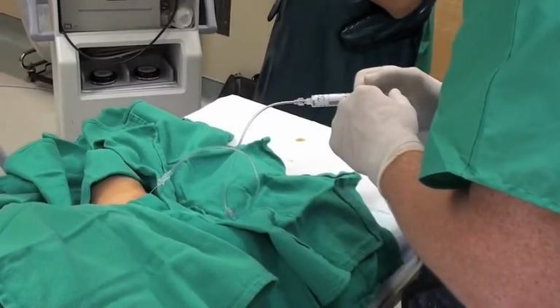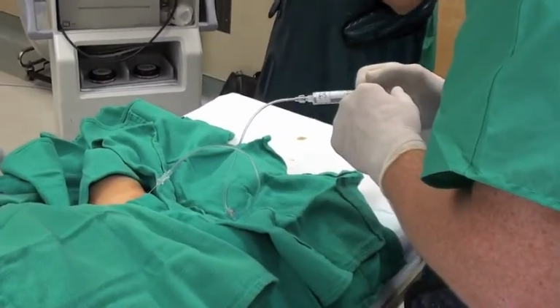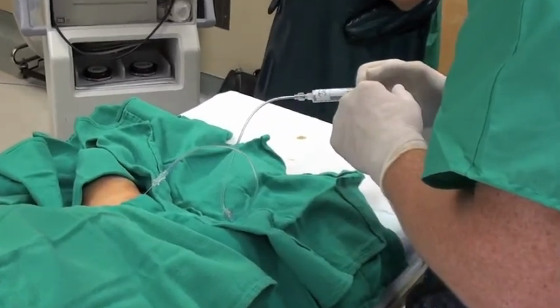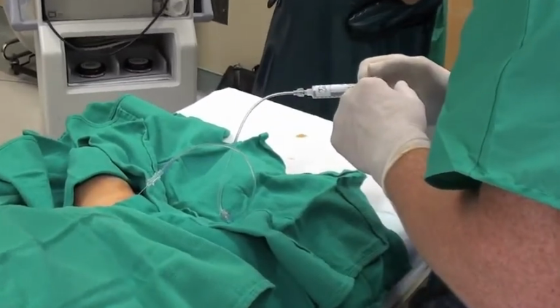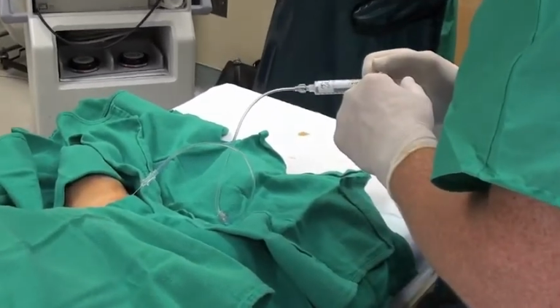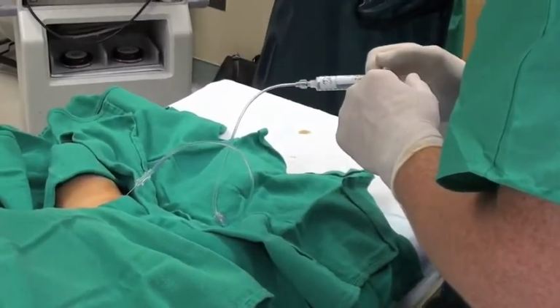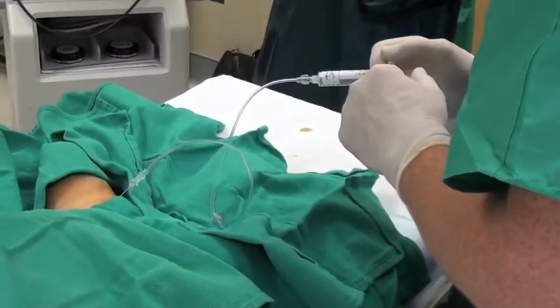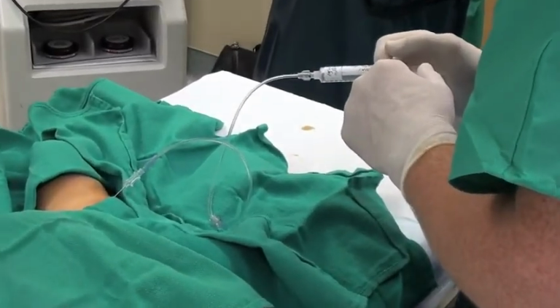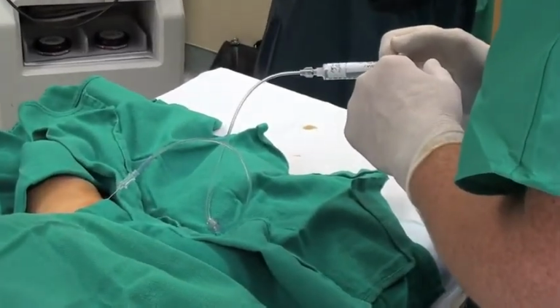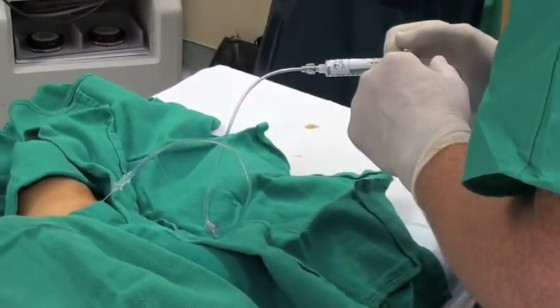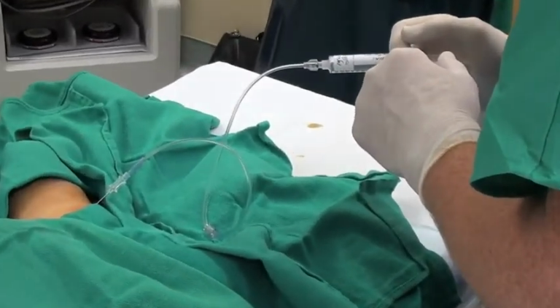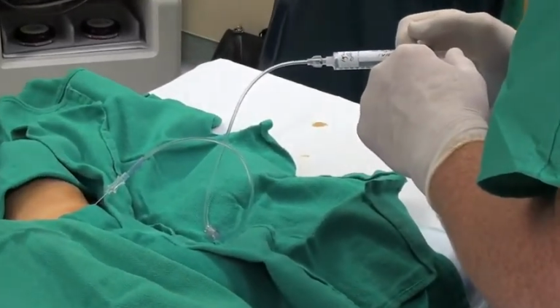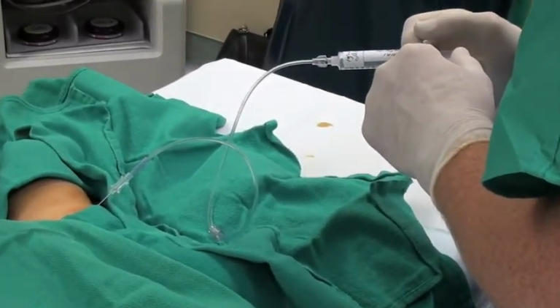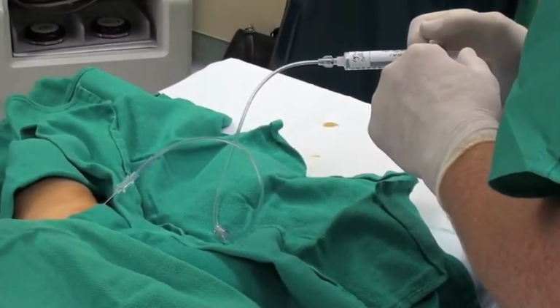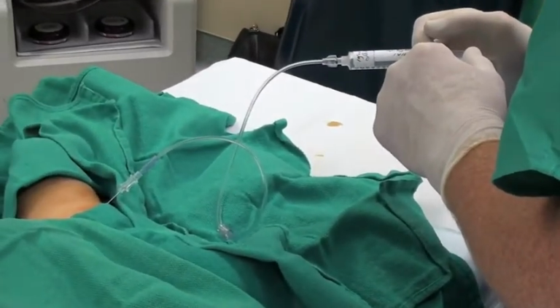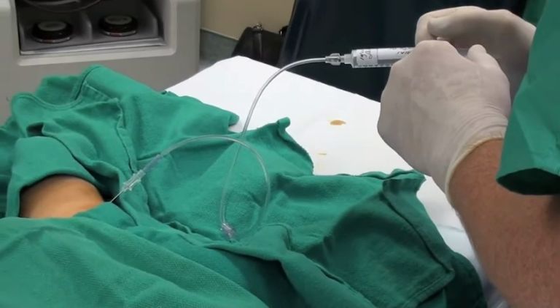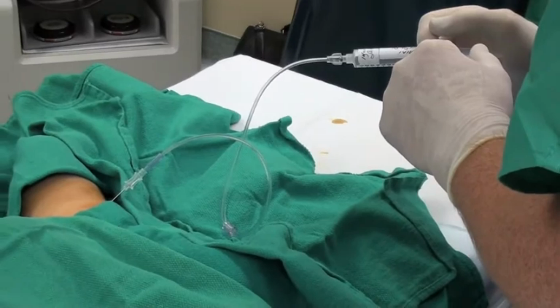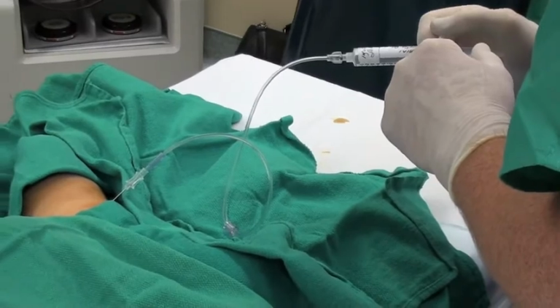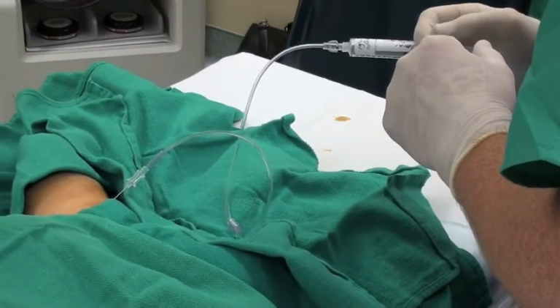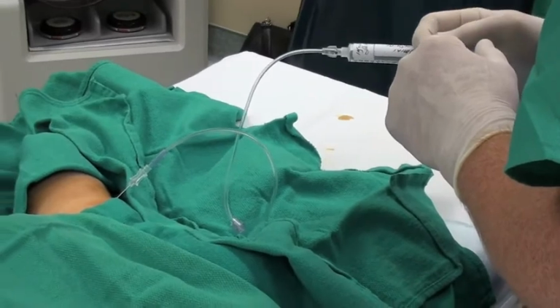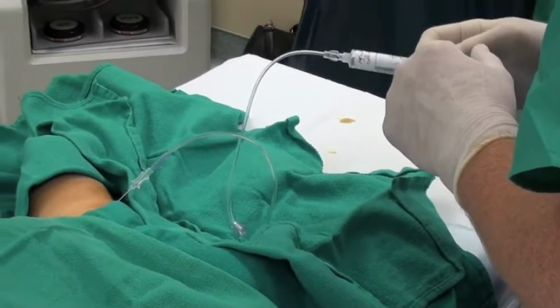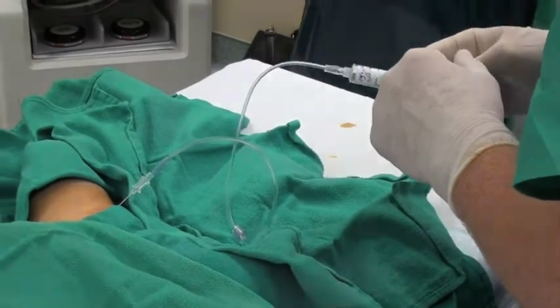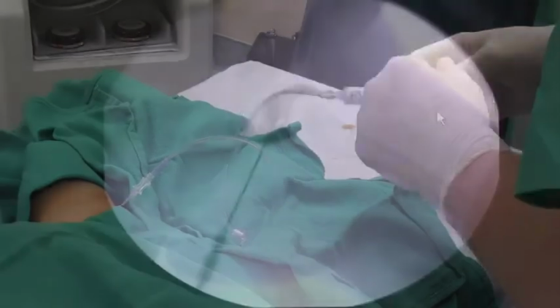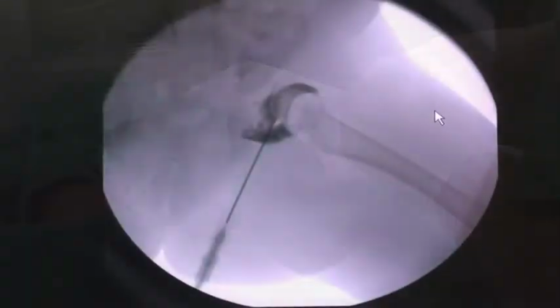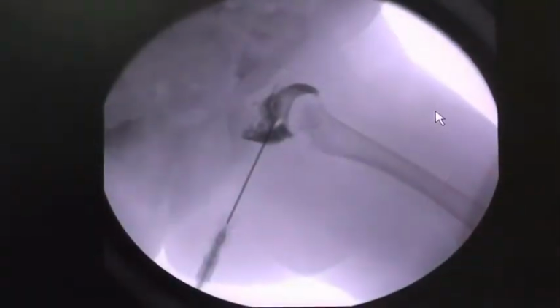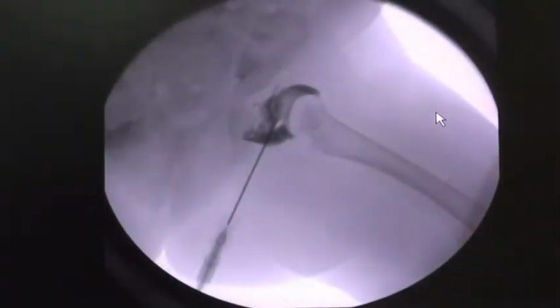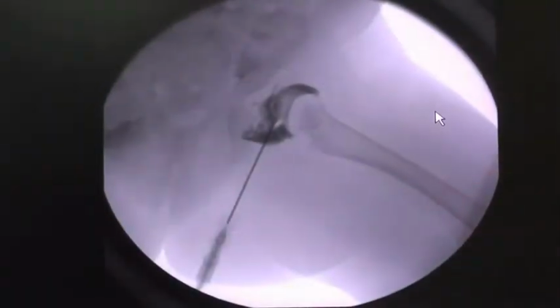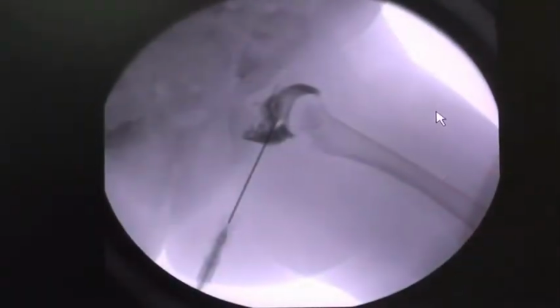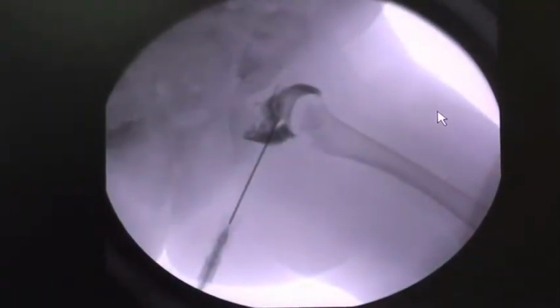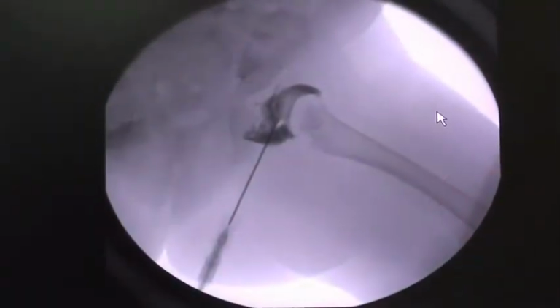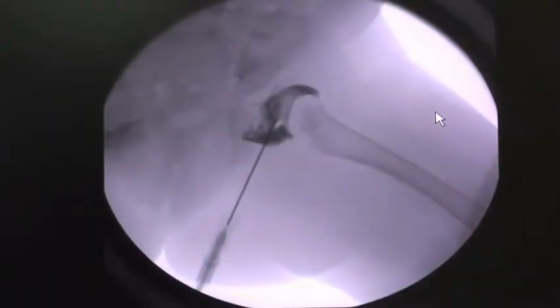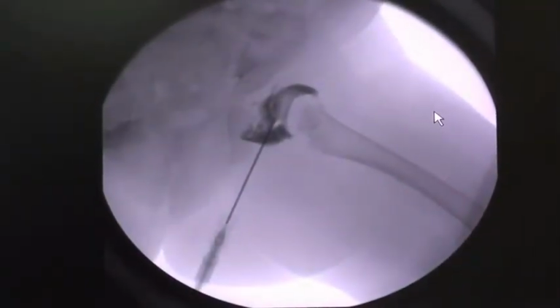Just a small amount of dye. And that's what it looks like on the x-ray with the dye in the joint.